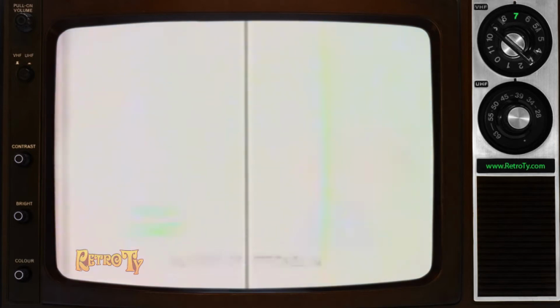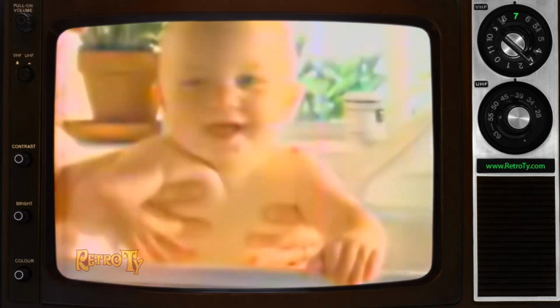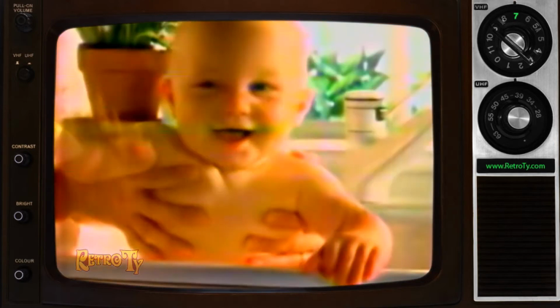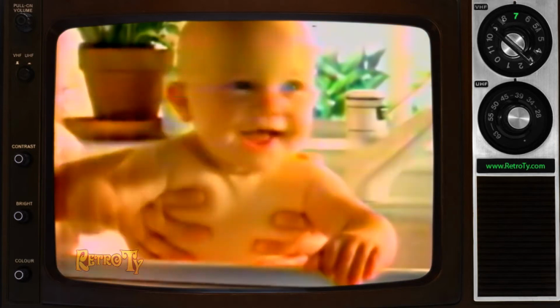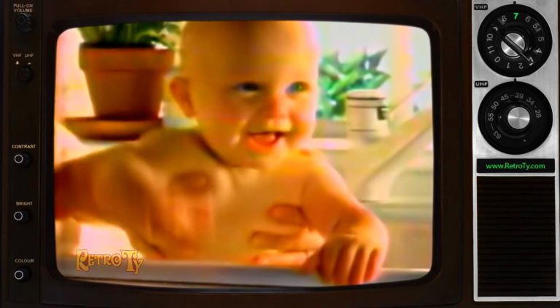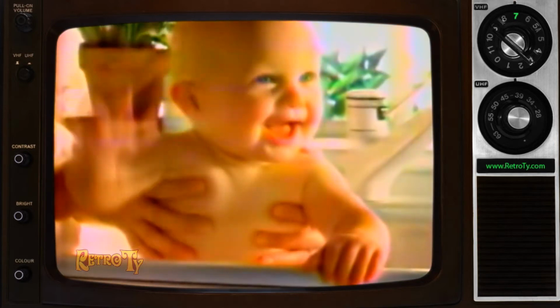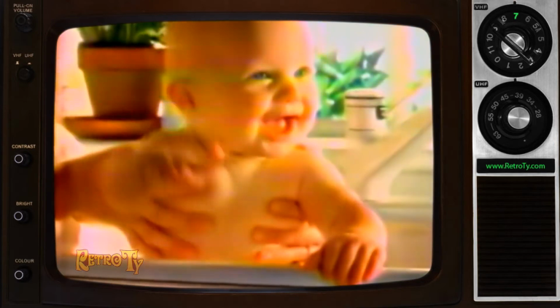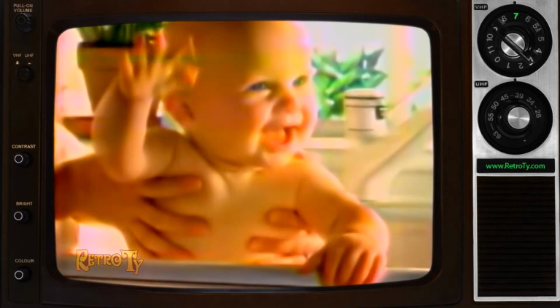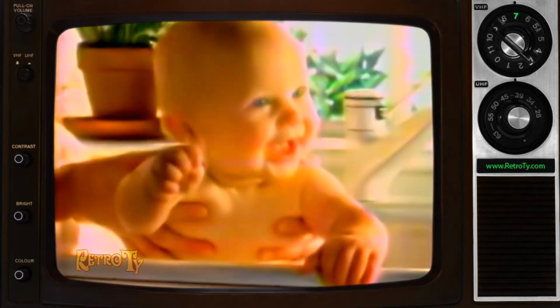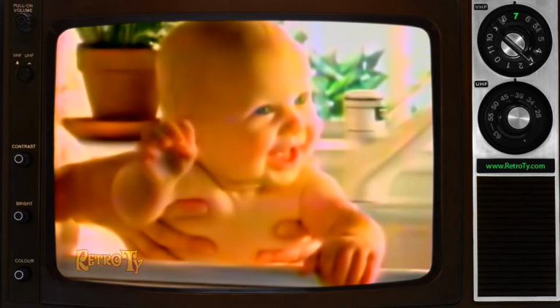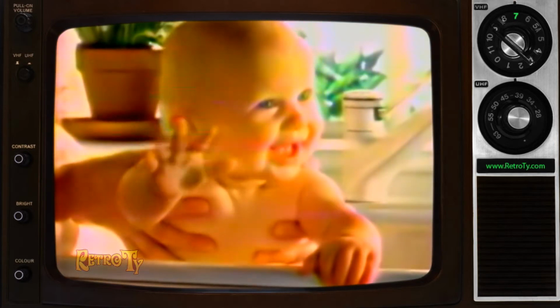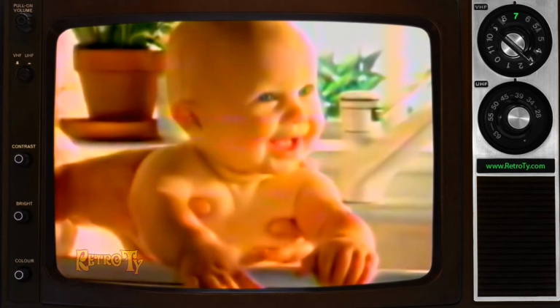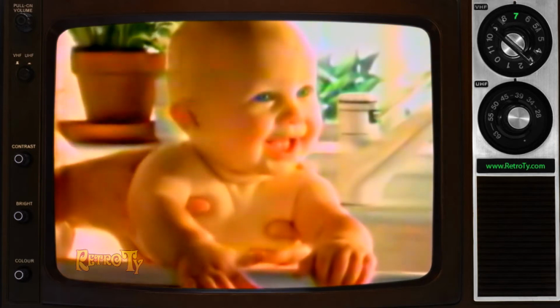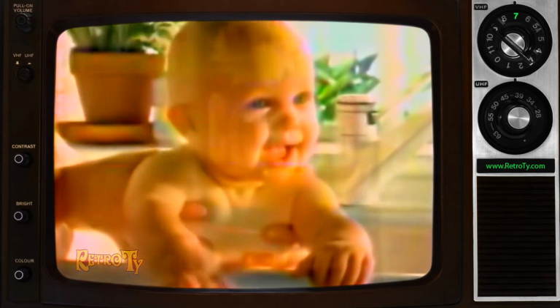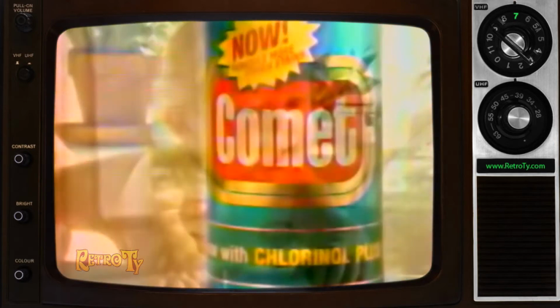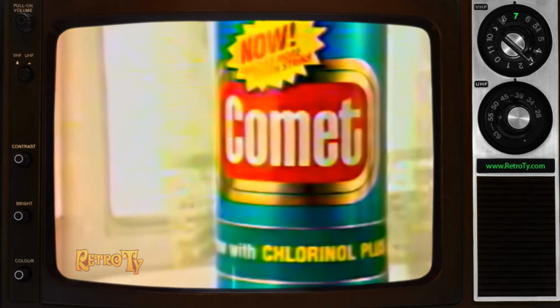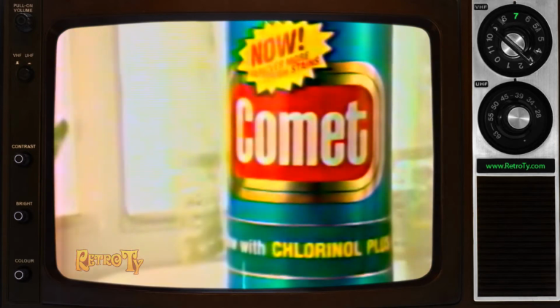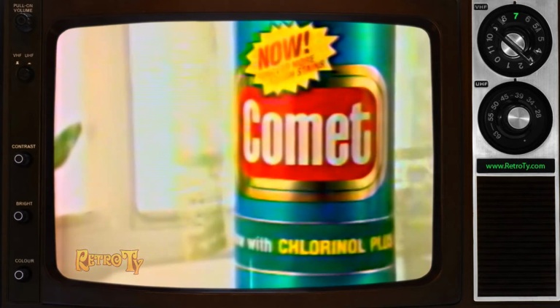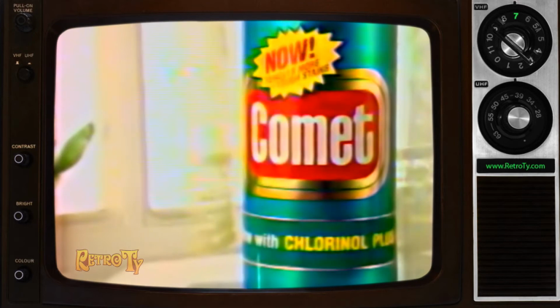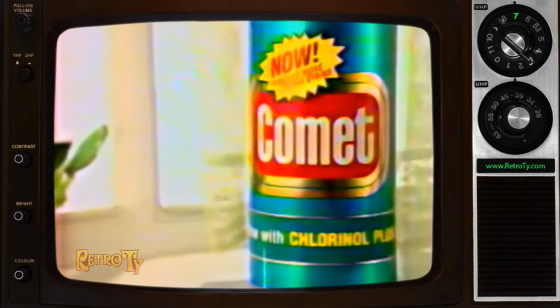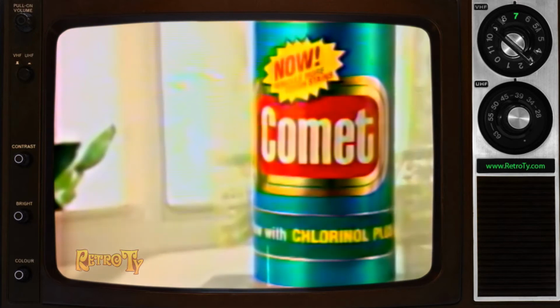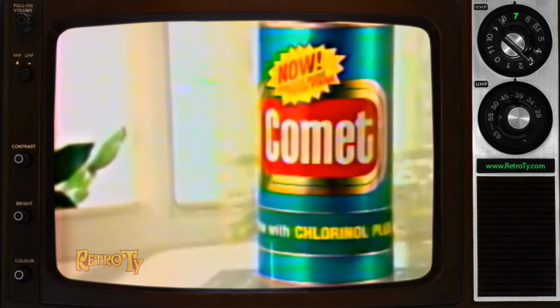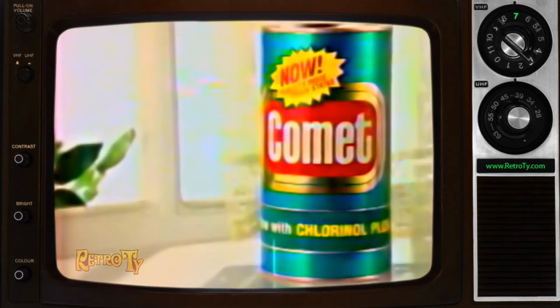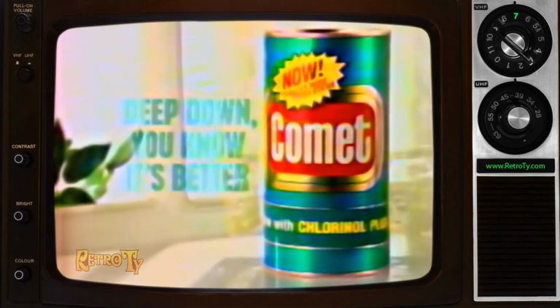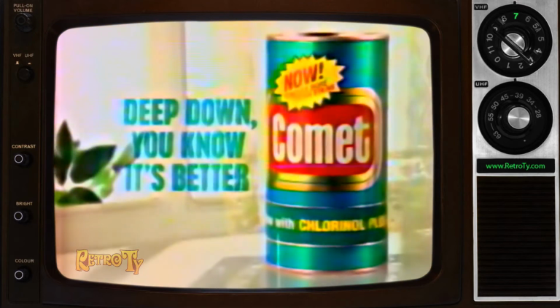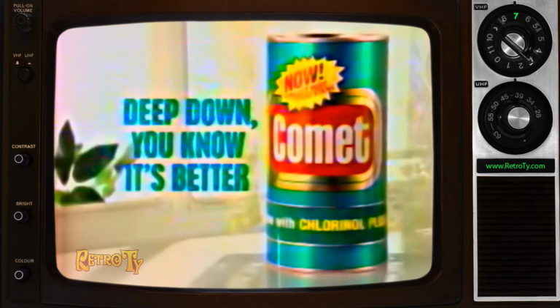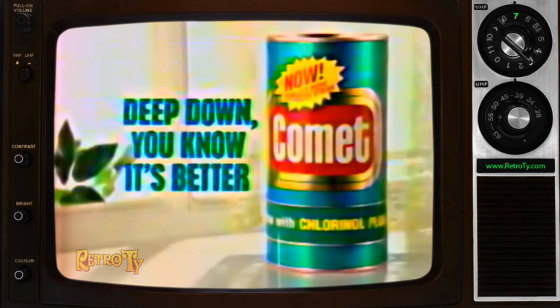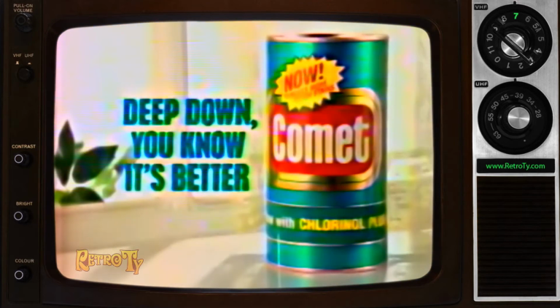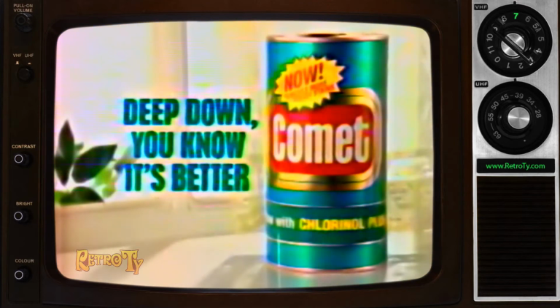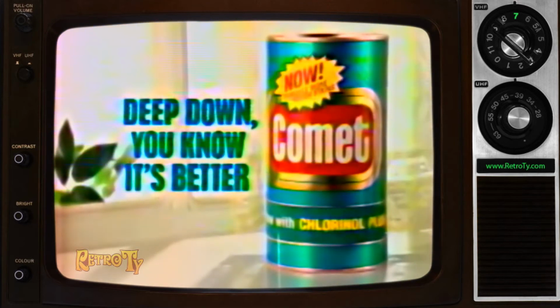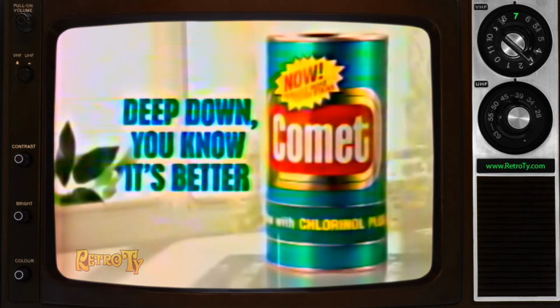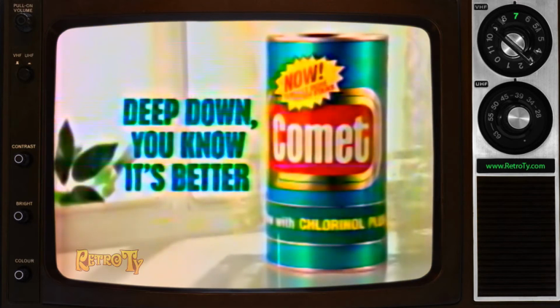So your kitchen sink is ready for anything. New Comet with Chlorinol Plus. Deep down you know it's better.